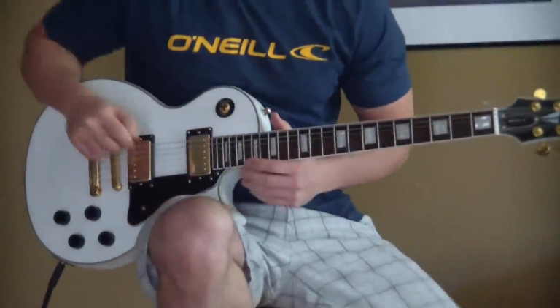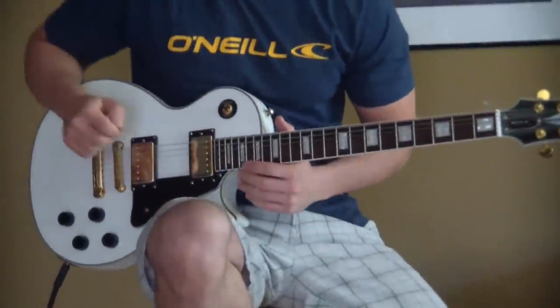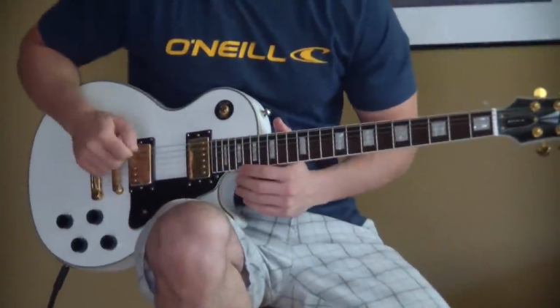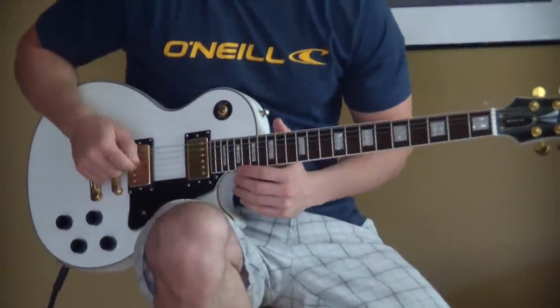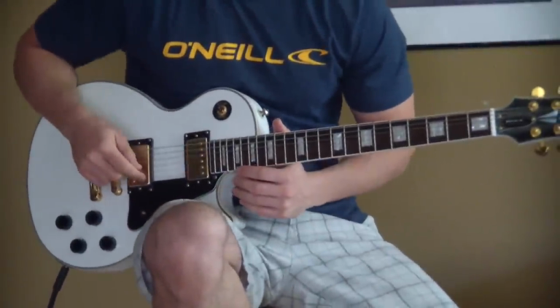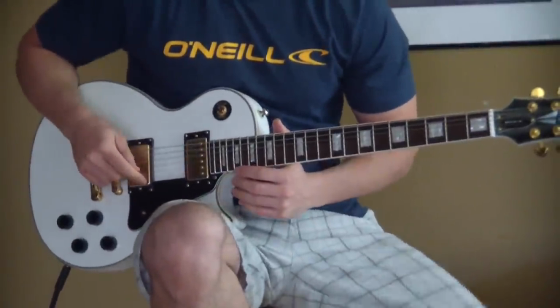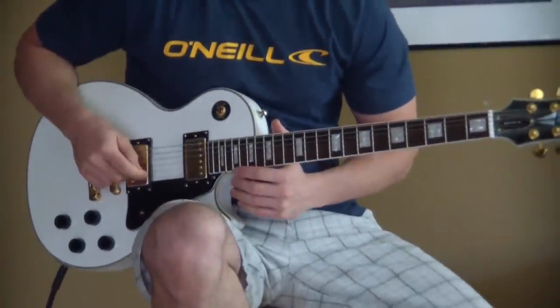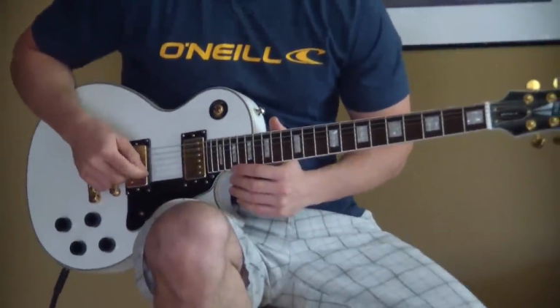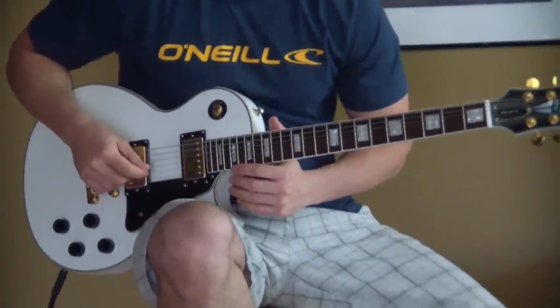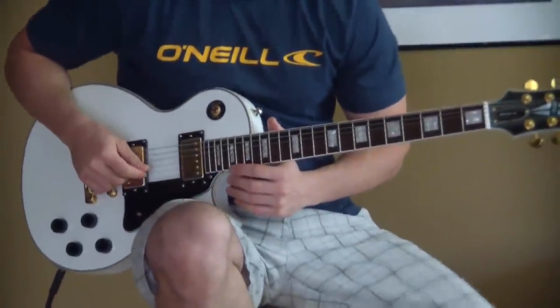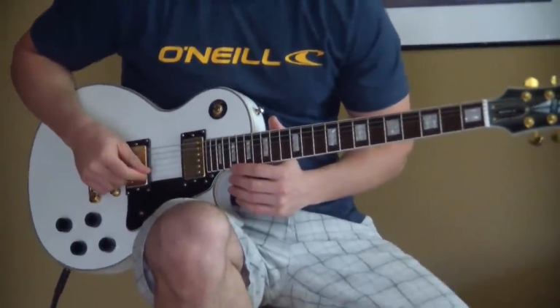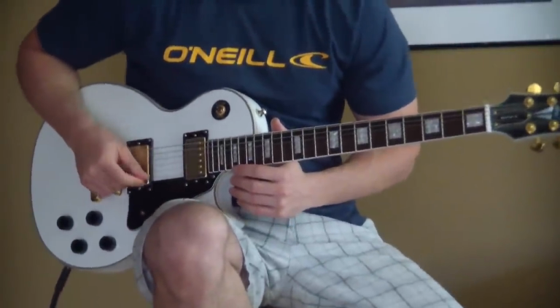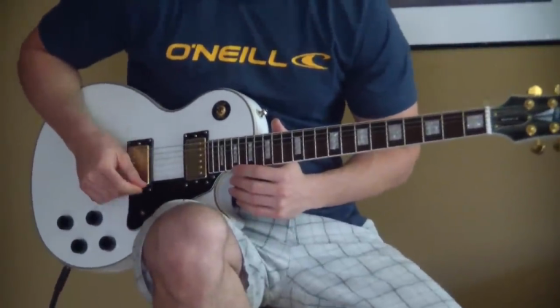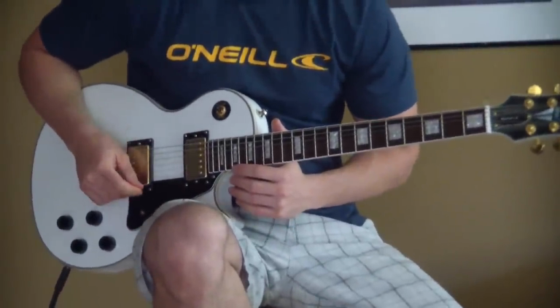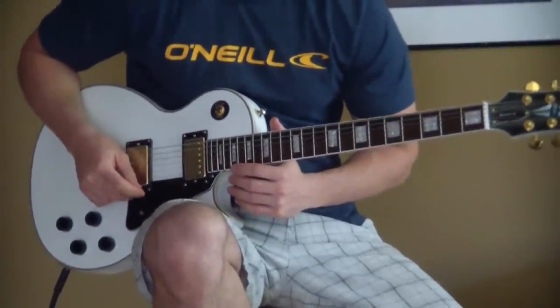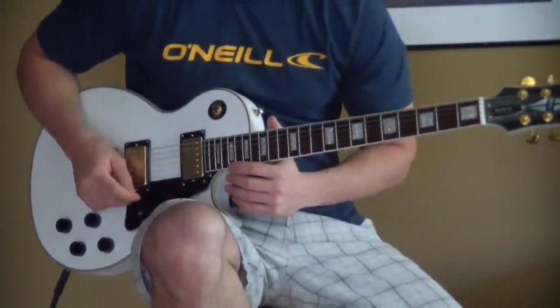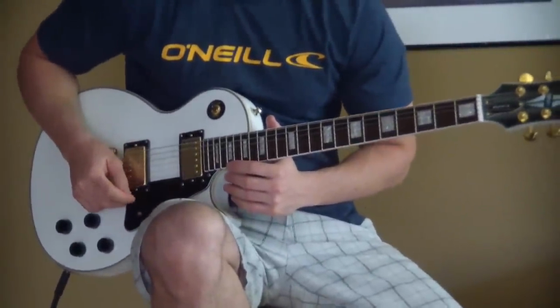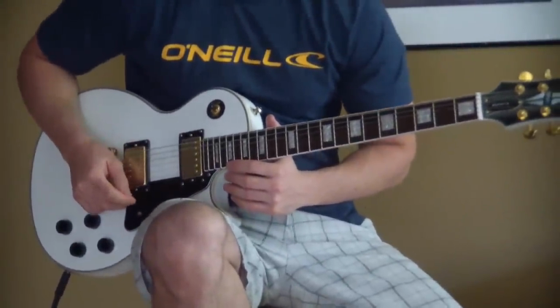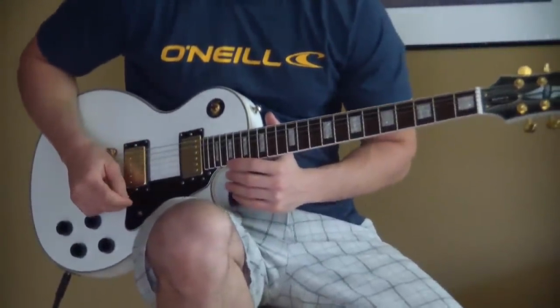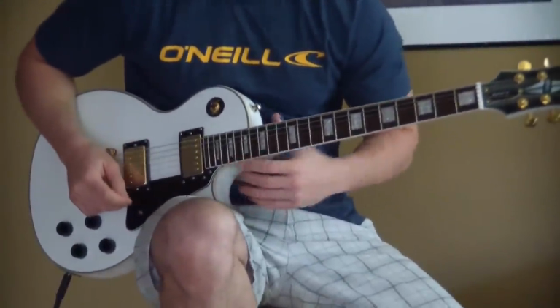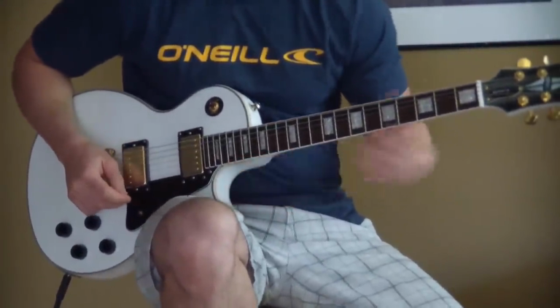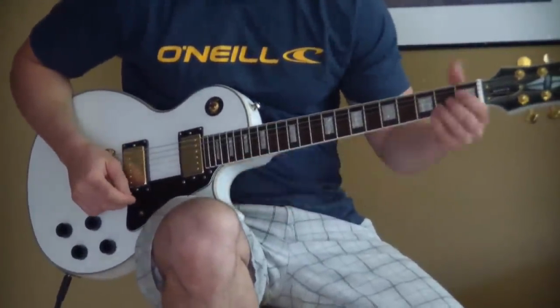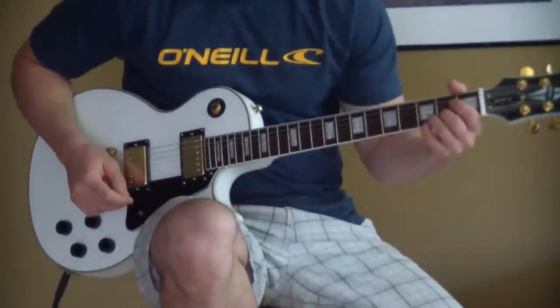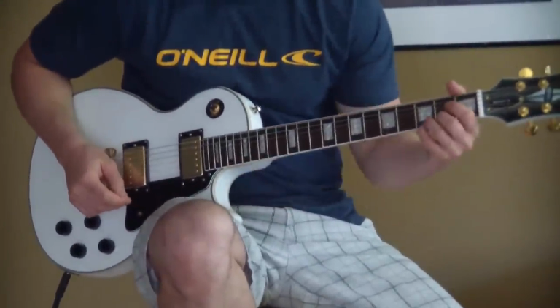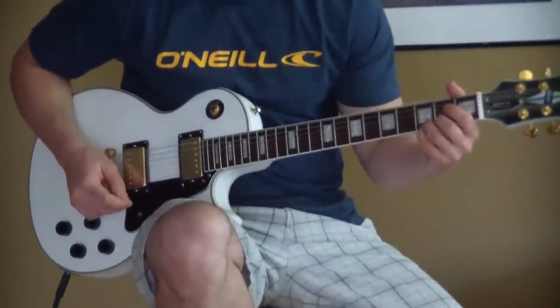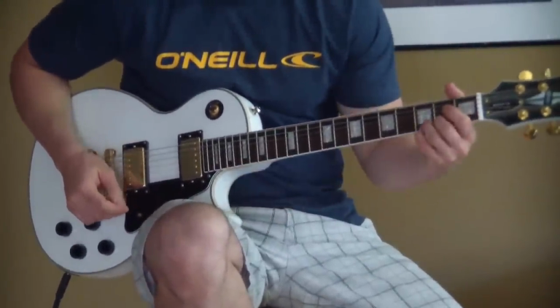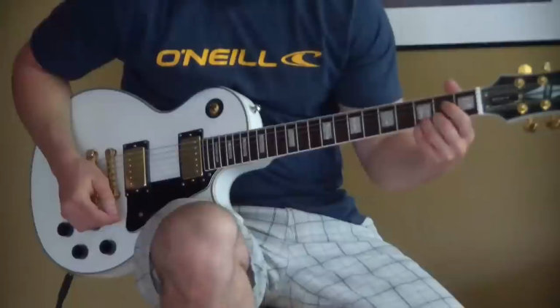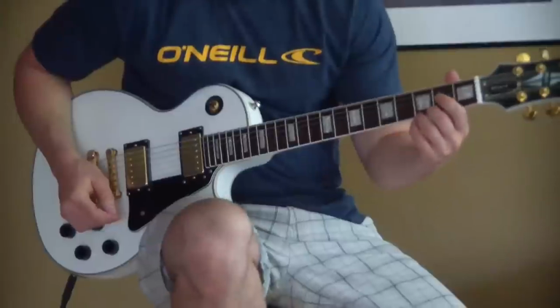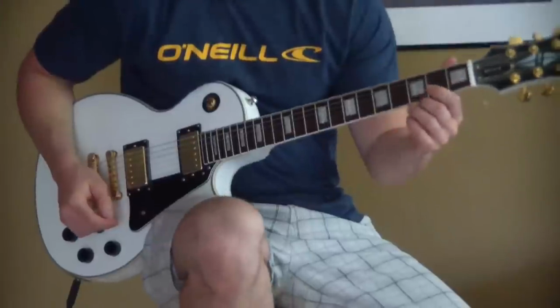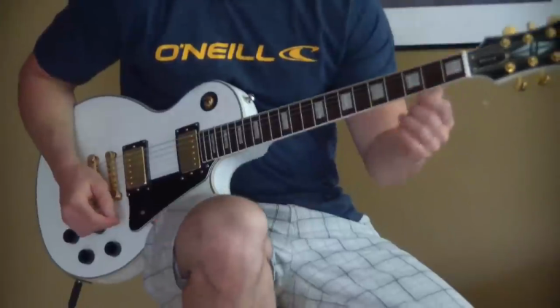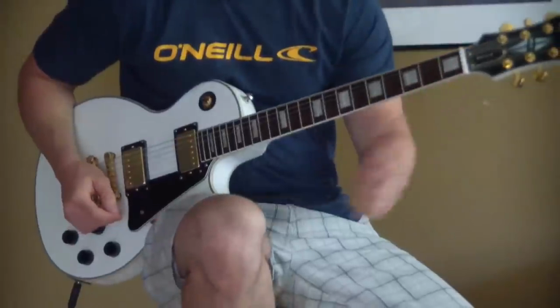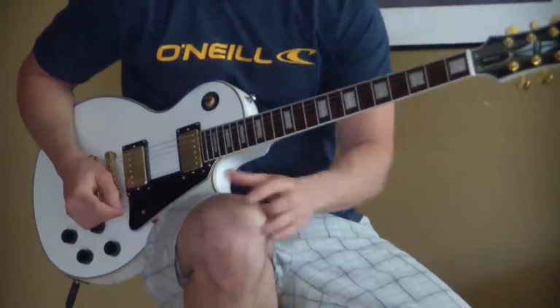Hey guys, welcome back to another guitar lesson from guitarmadeeasy.com. Today's lesson is on Blues Traveler's Hook.